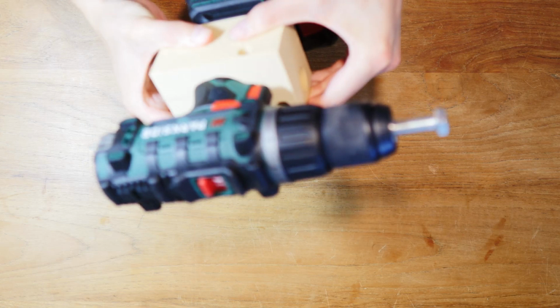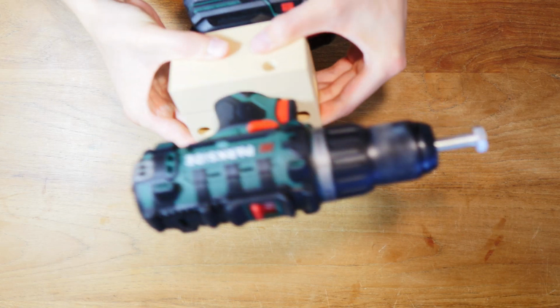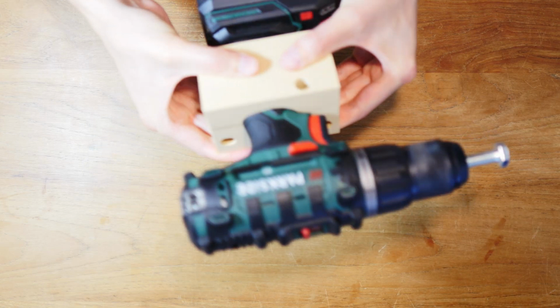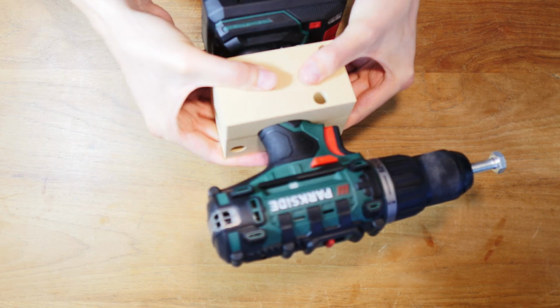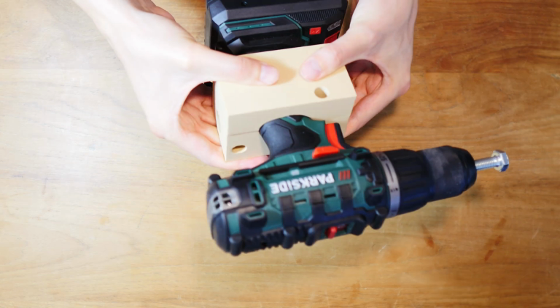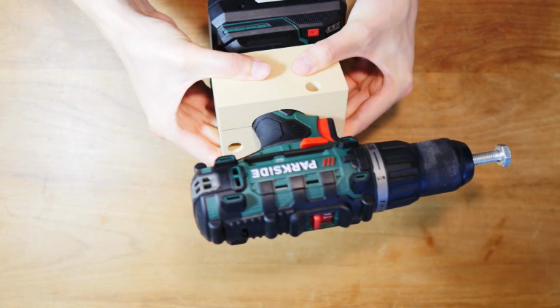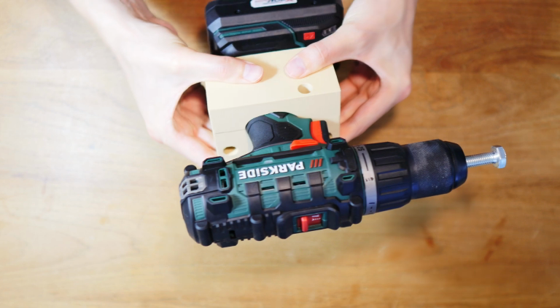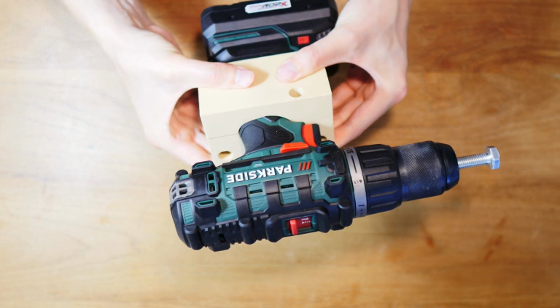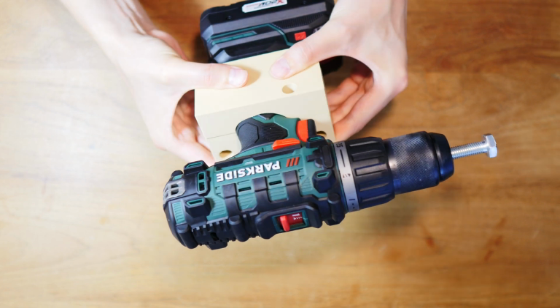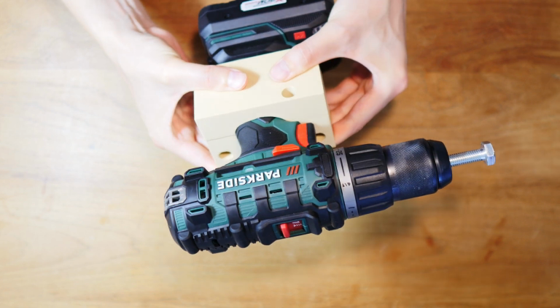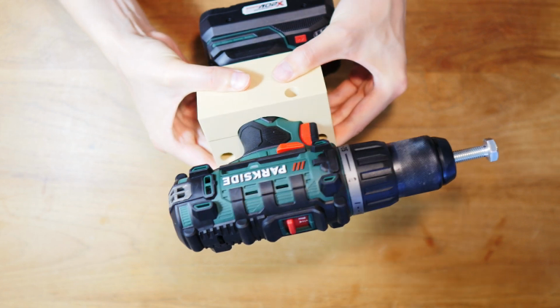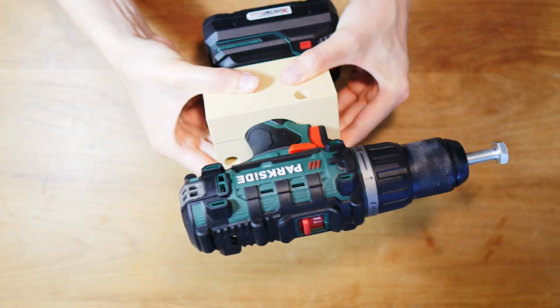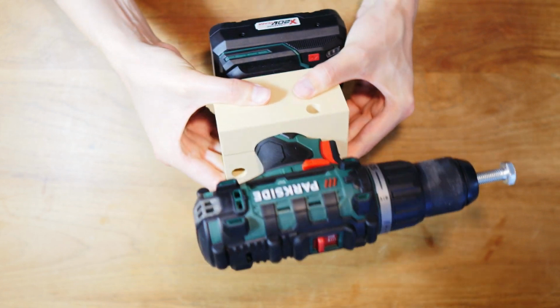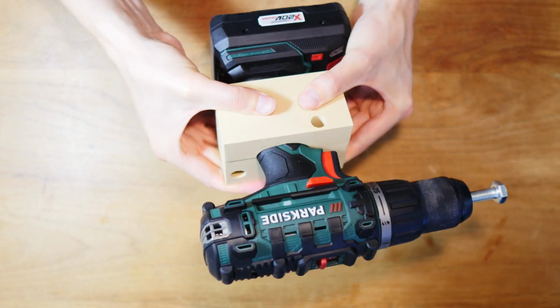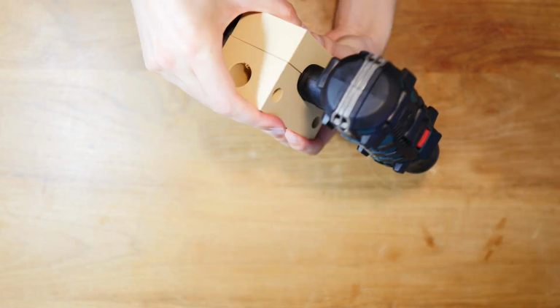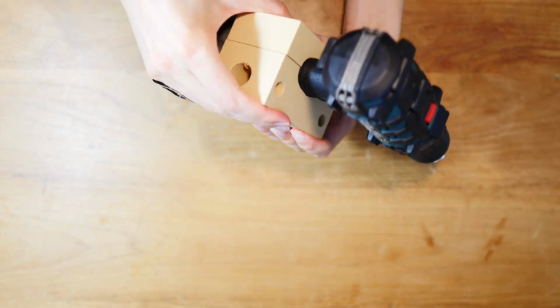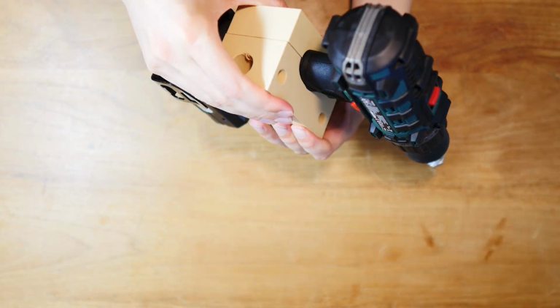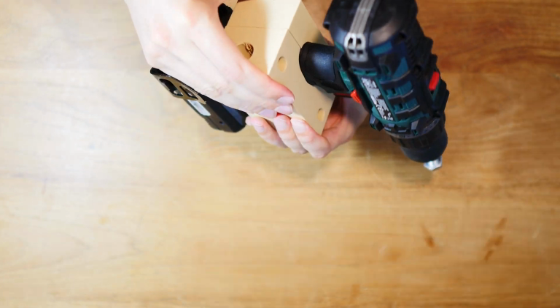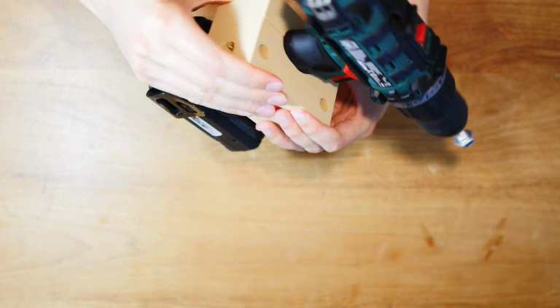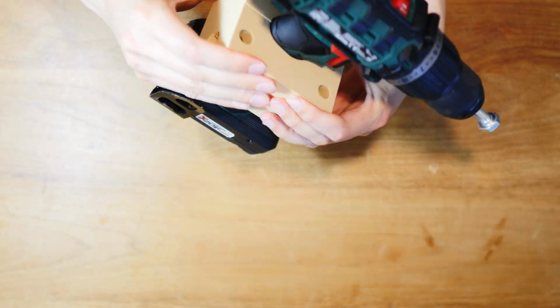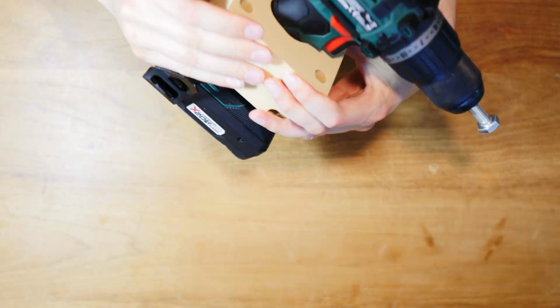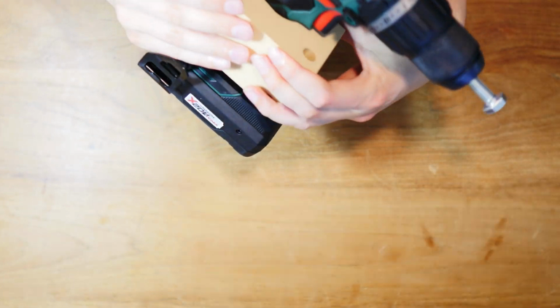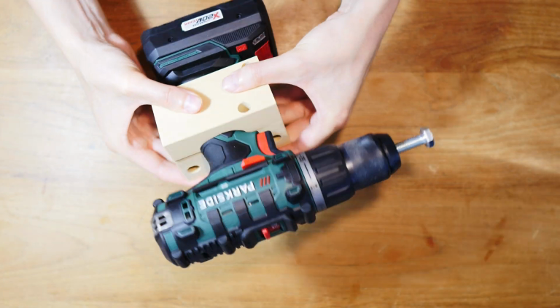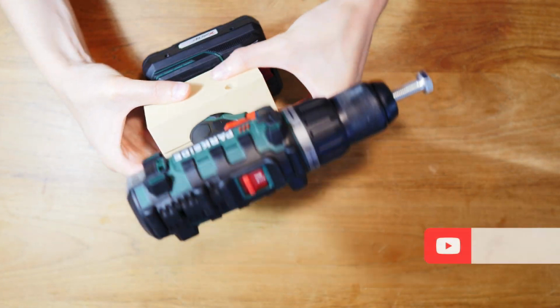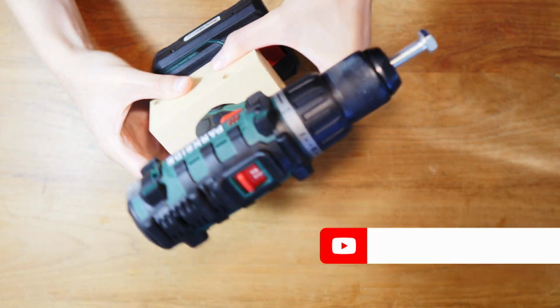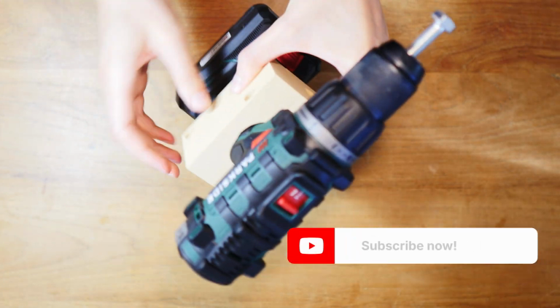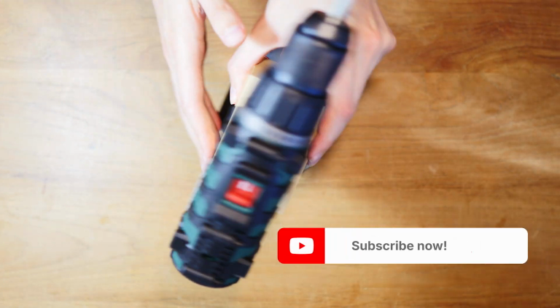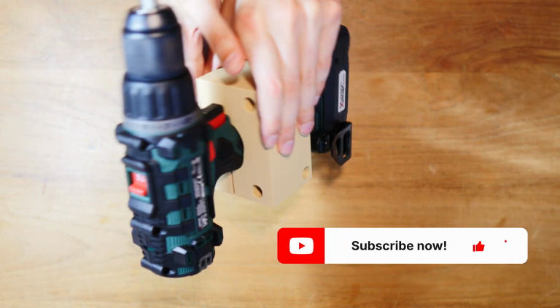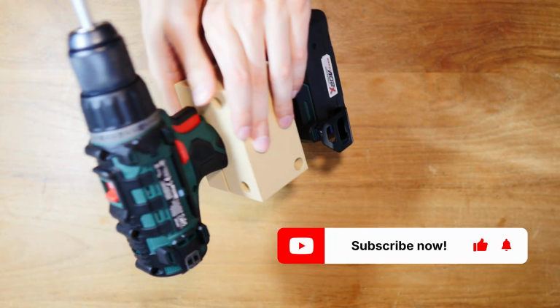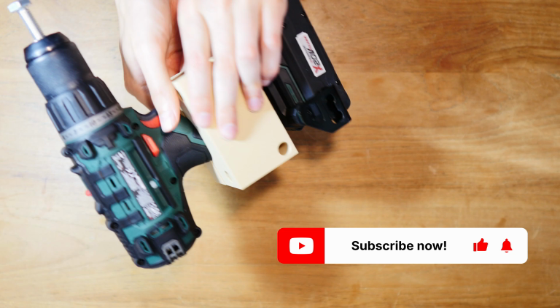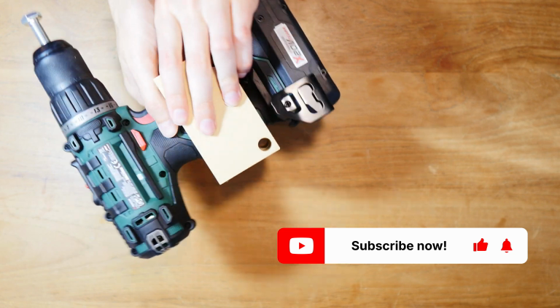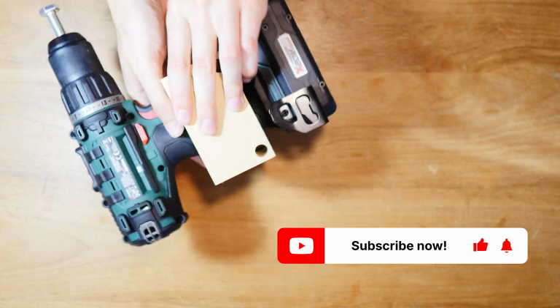Oh - look at this. It's just a perfect fit. That's the most satisfying thing I've seen today.